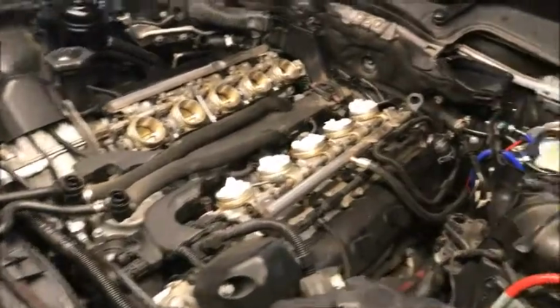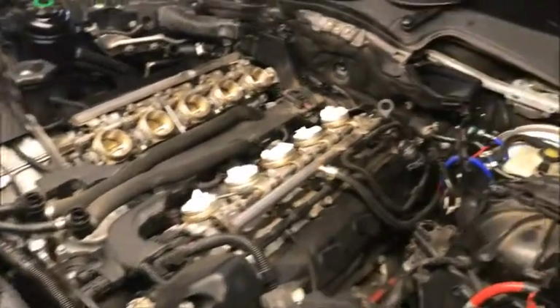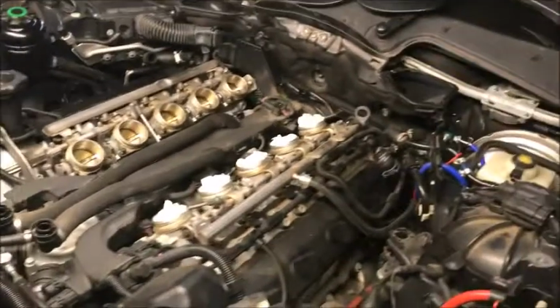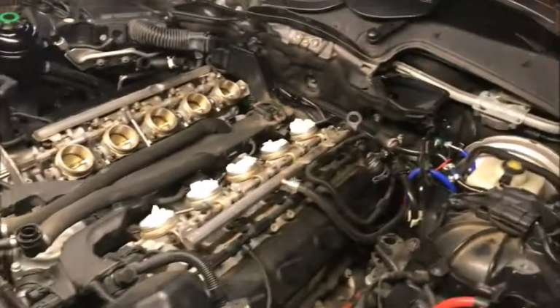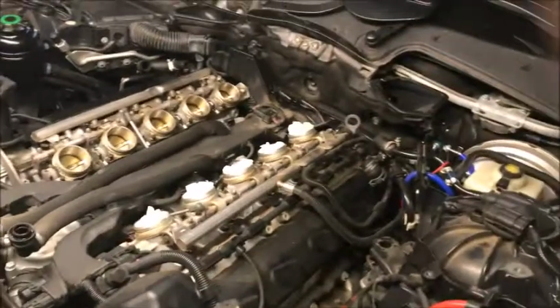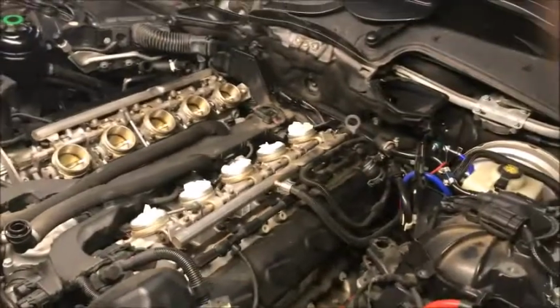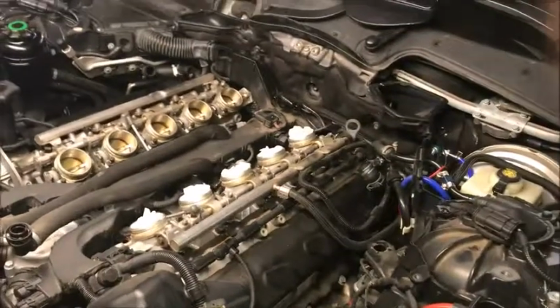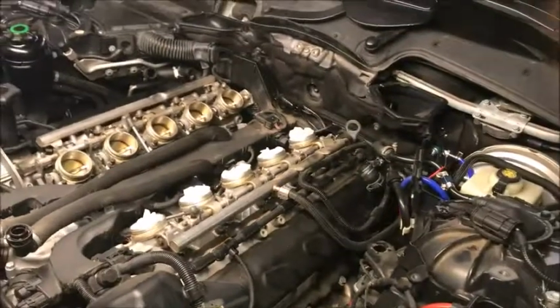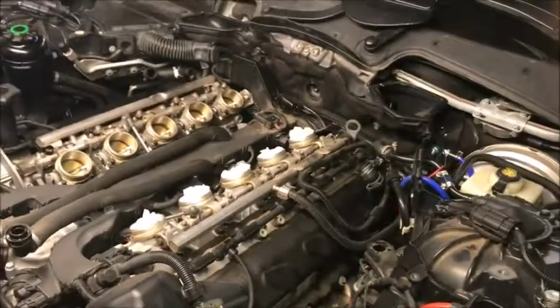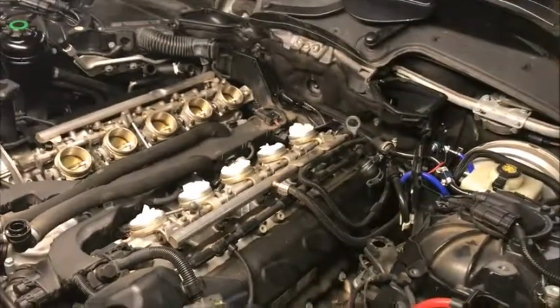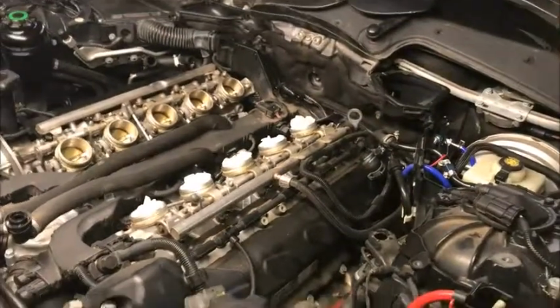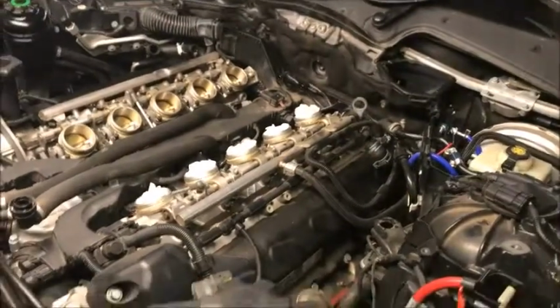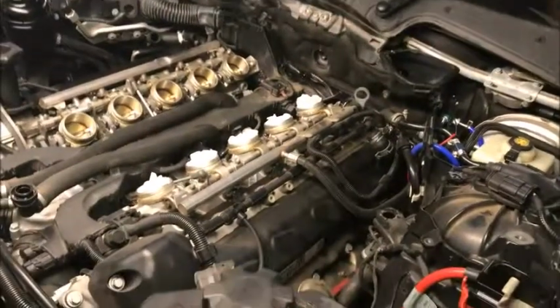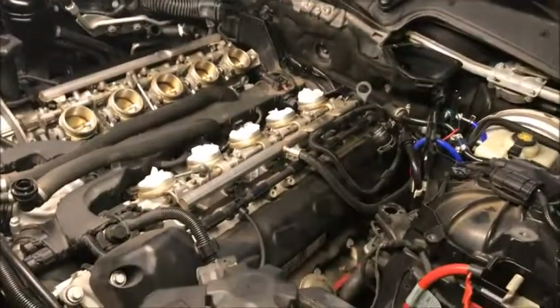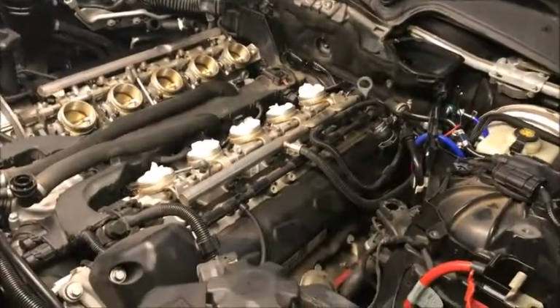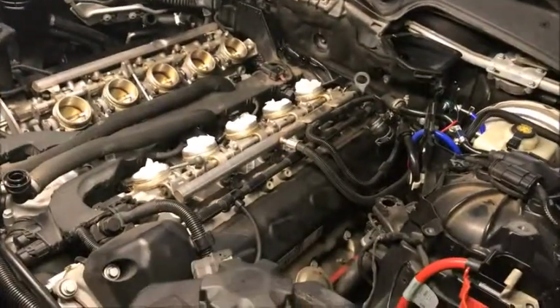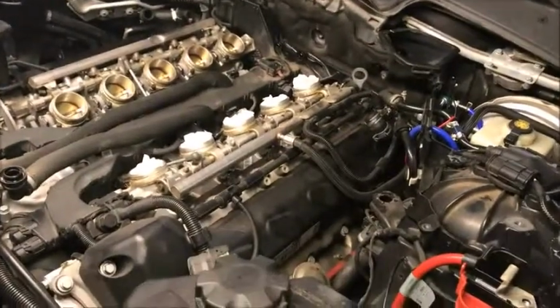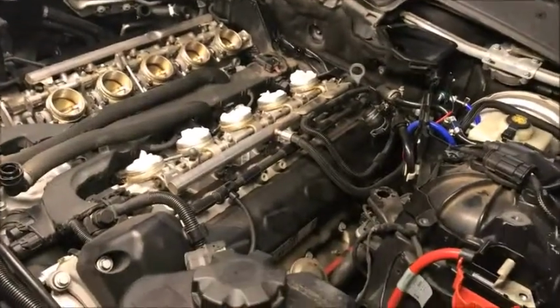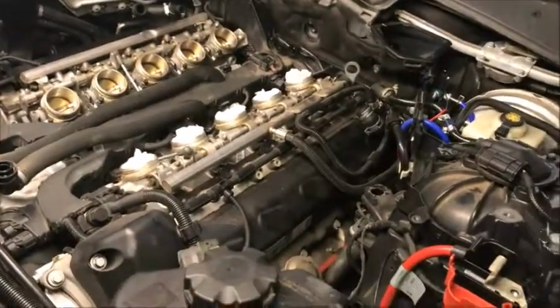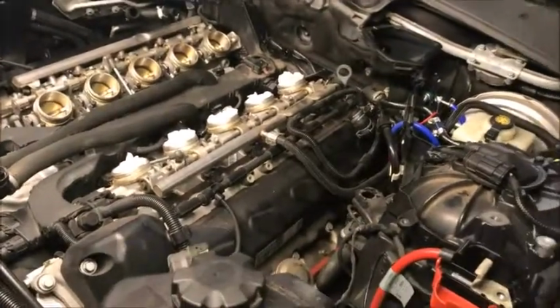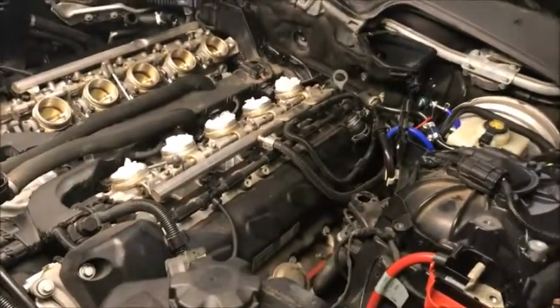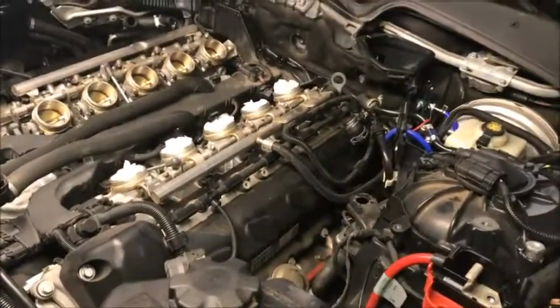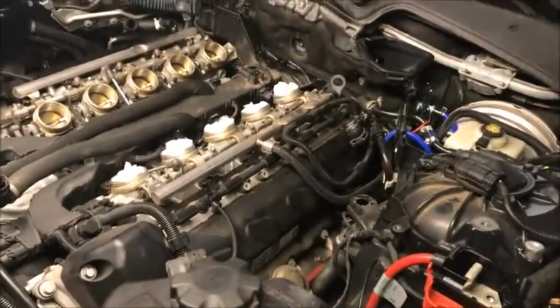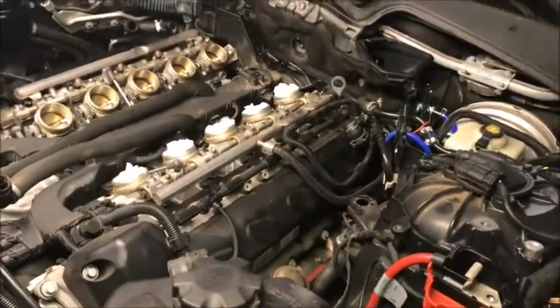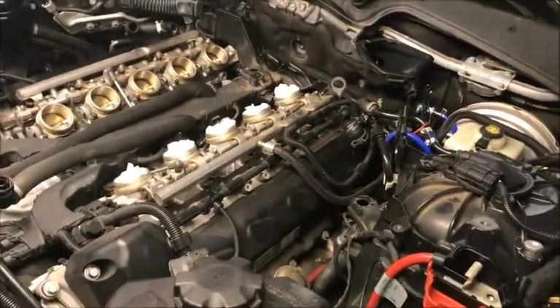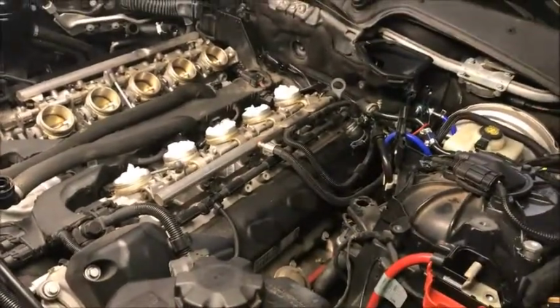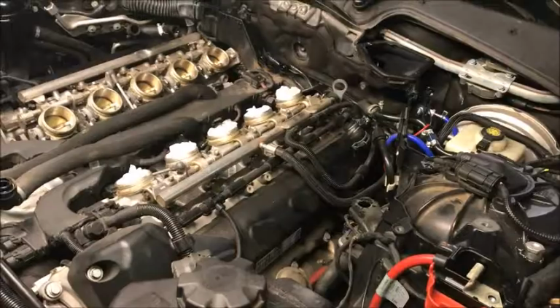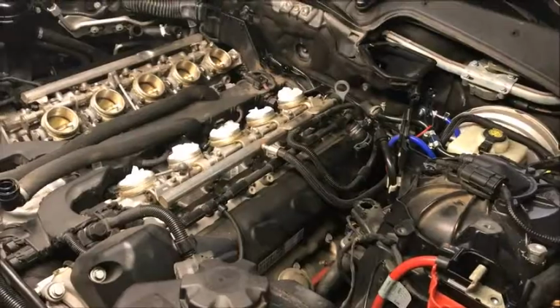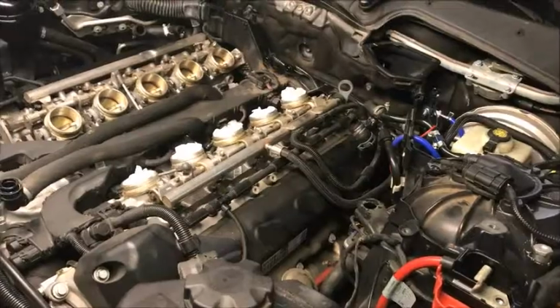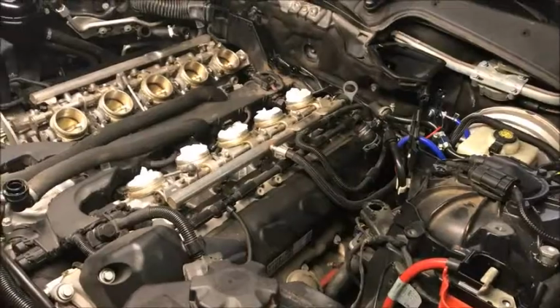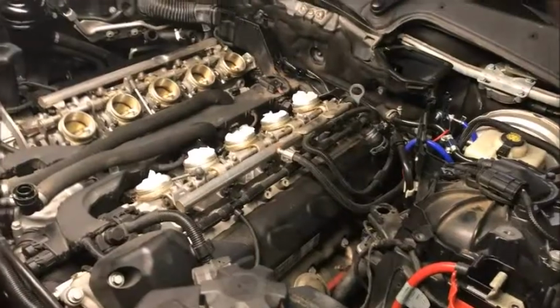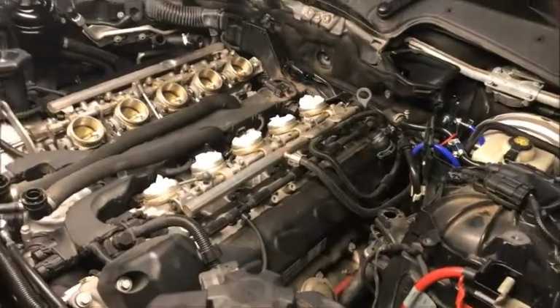So I'll set back up here and show you how to break these spark plugs out and the coil packs.